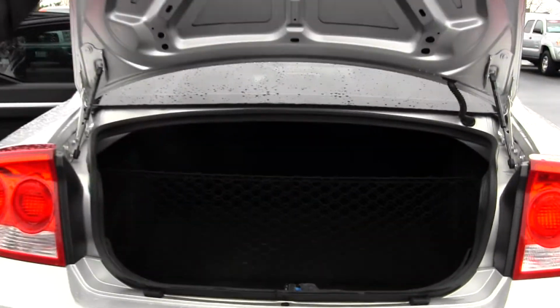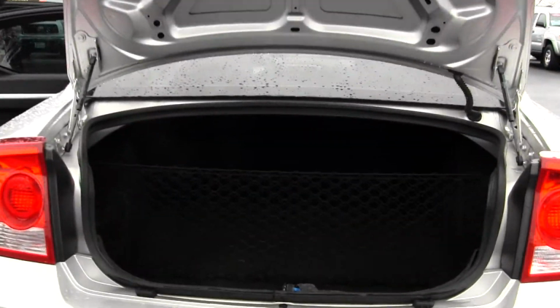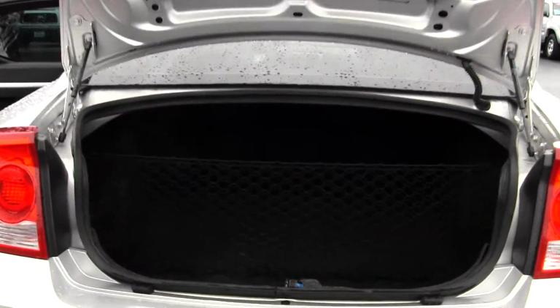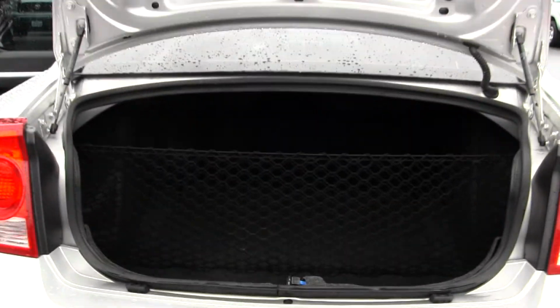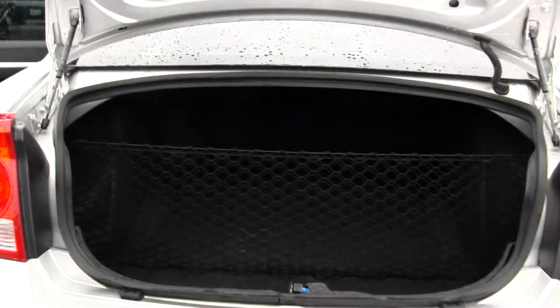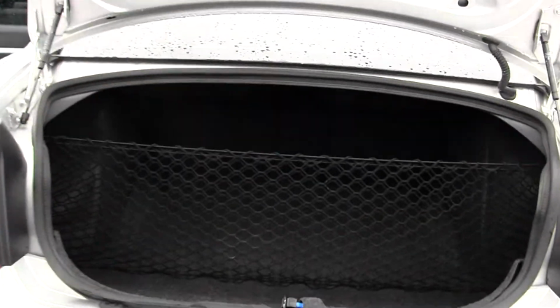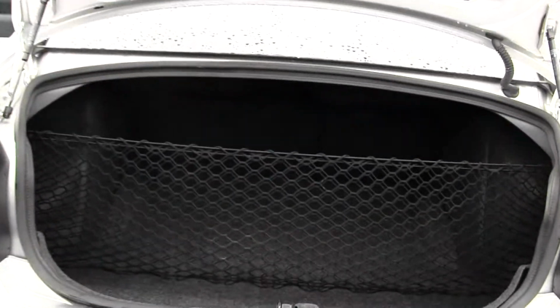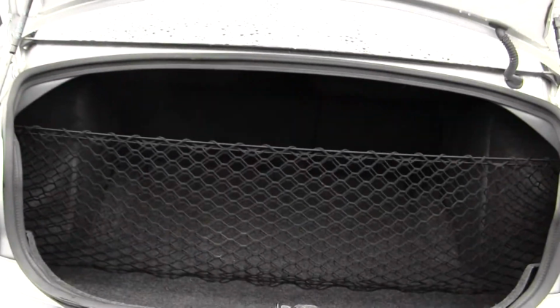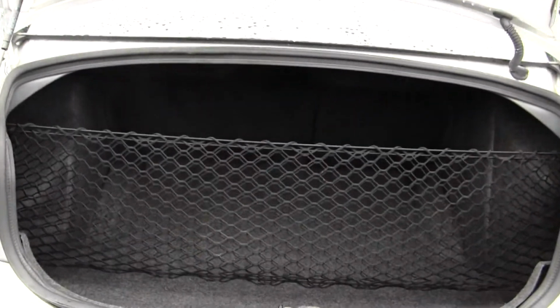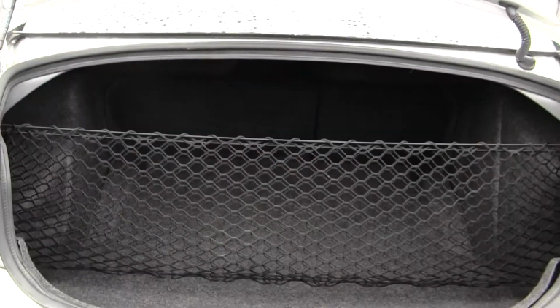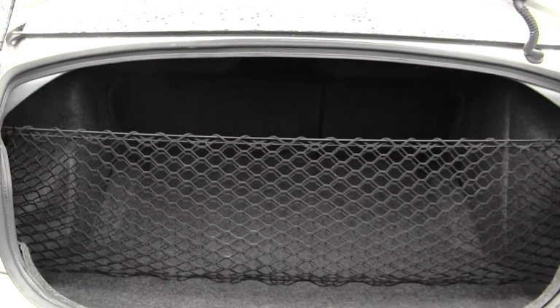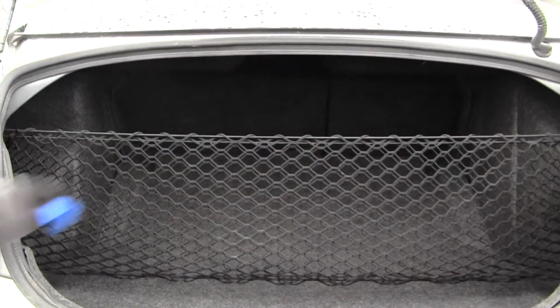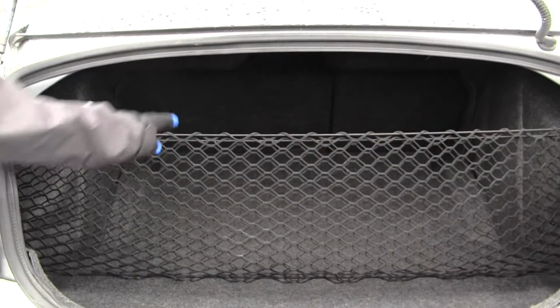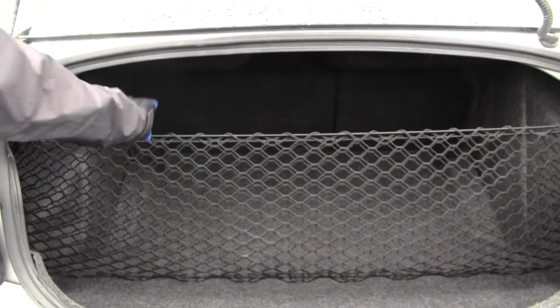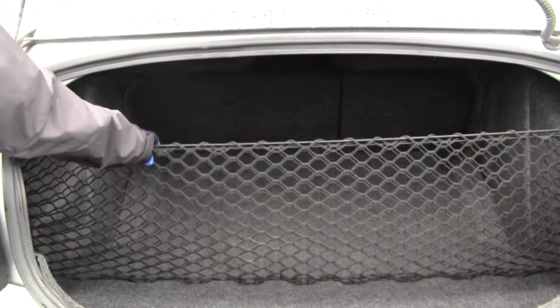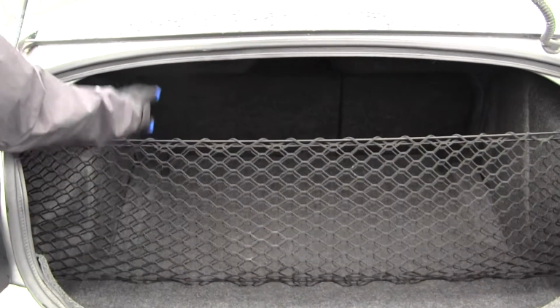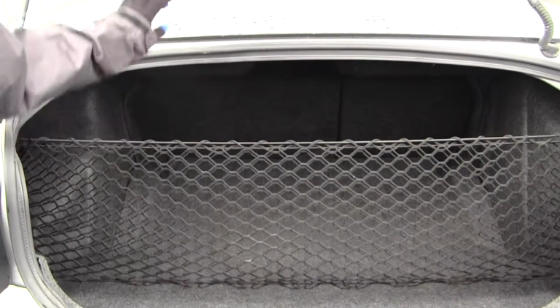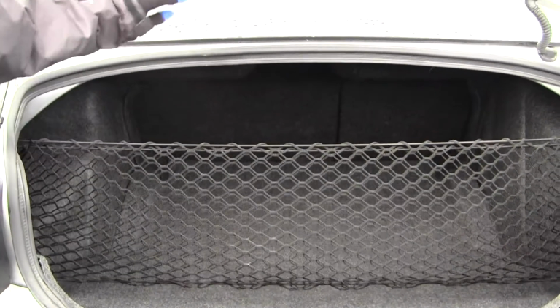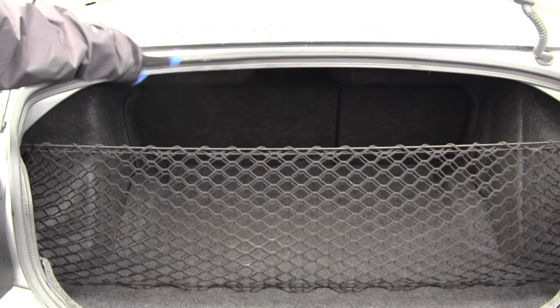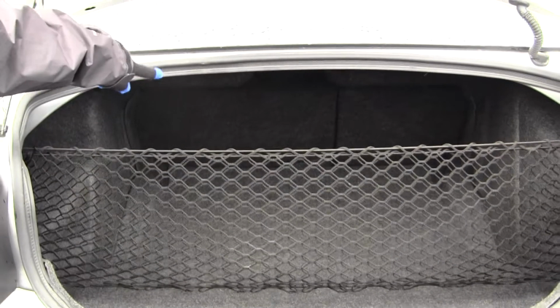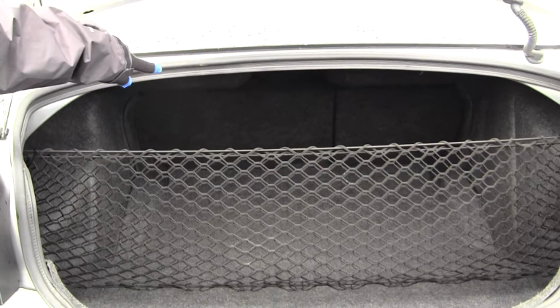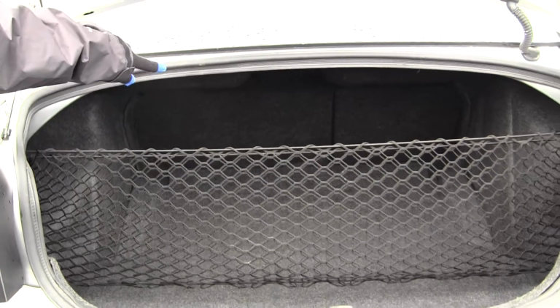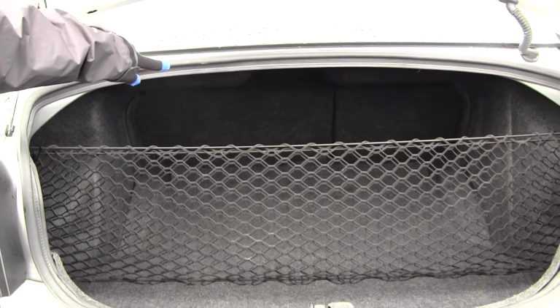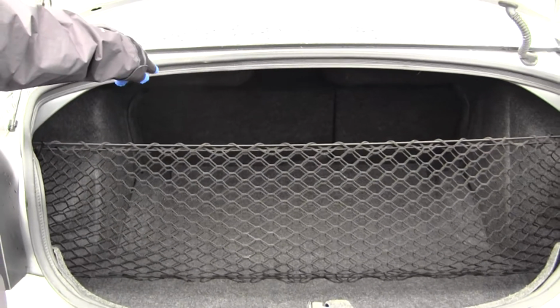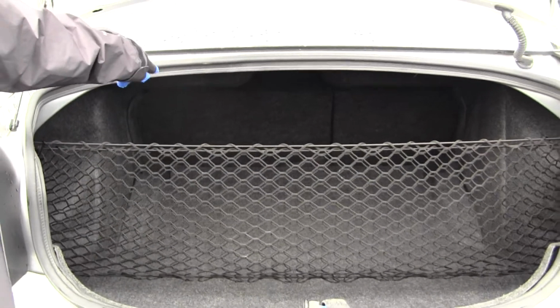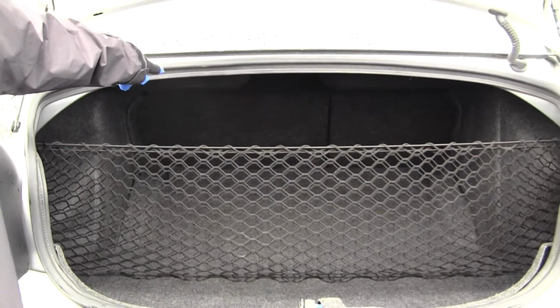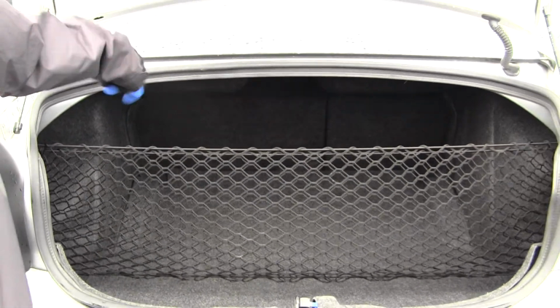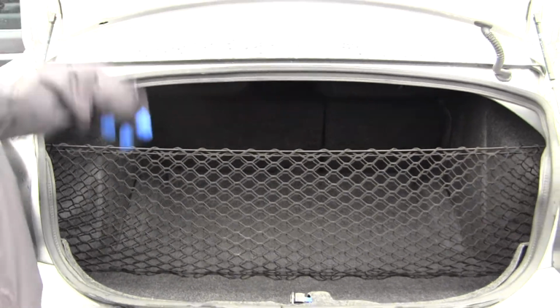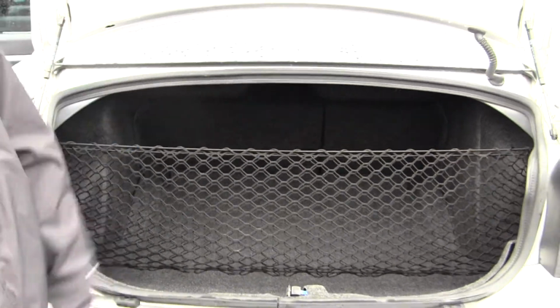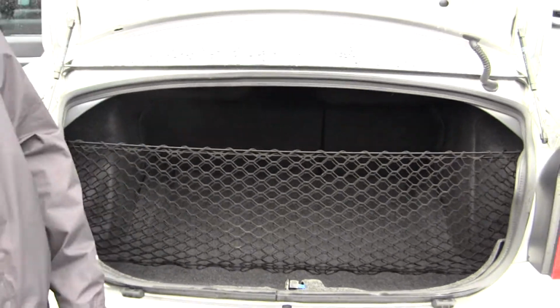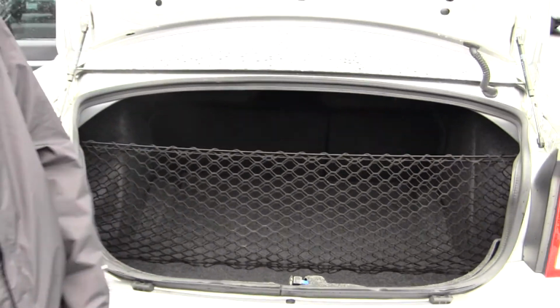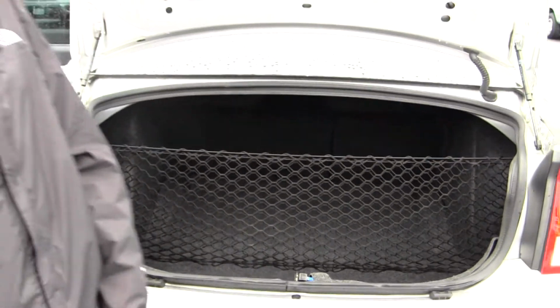Lots of space in the cargo area. There's your cargo net and you can also fold those seats down for additional space.